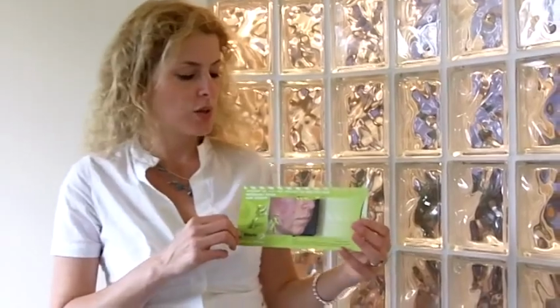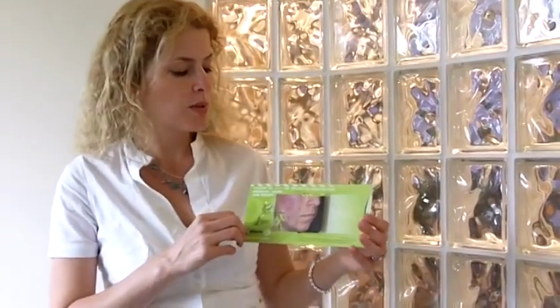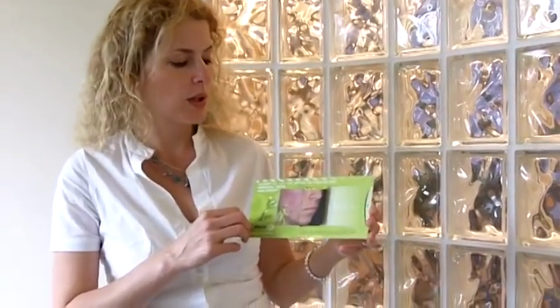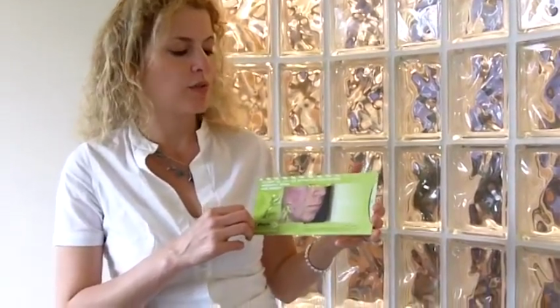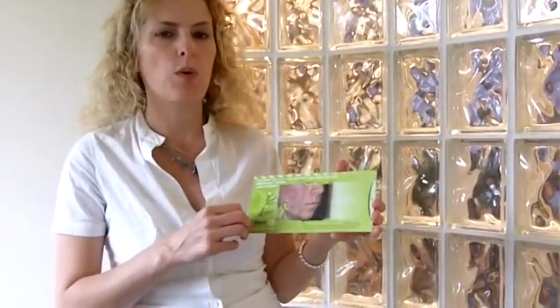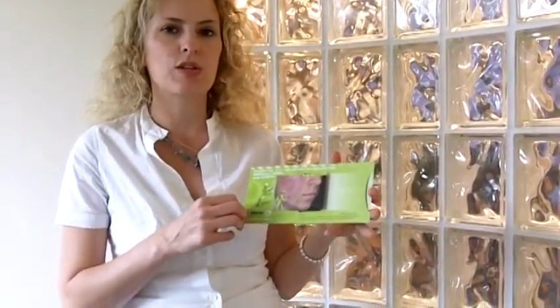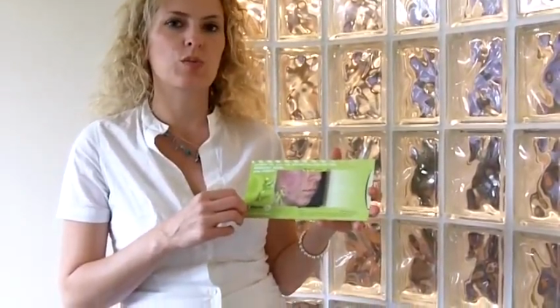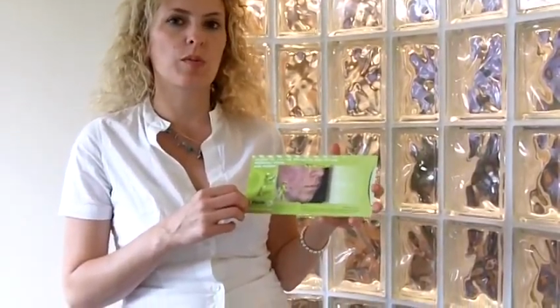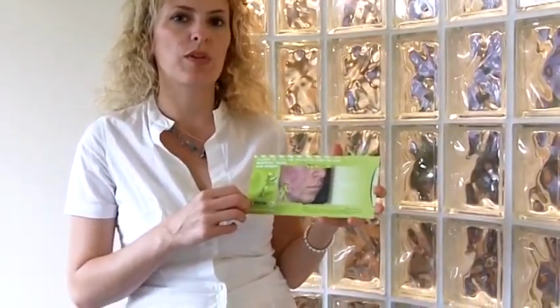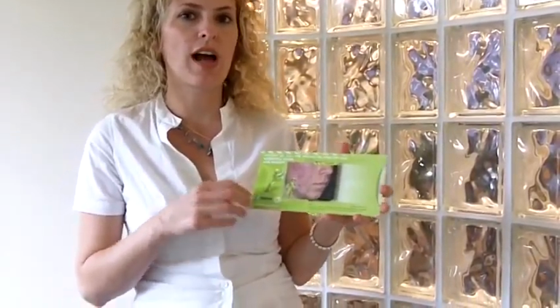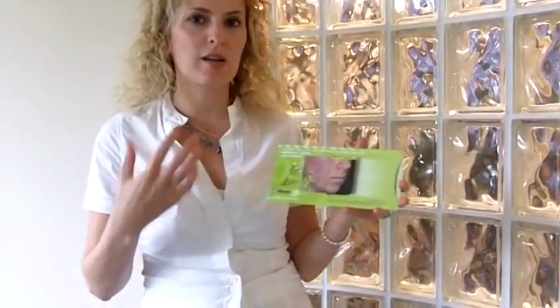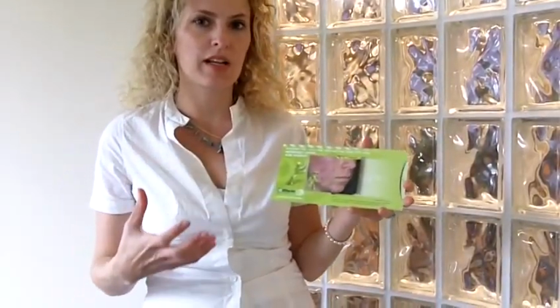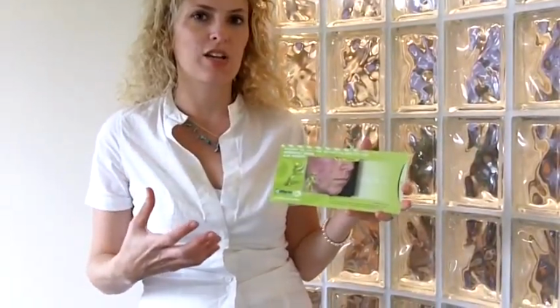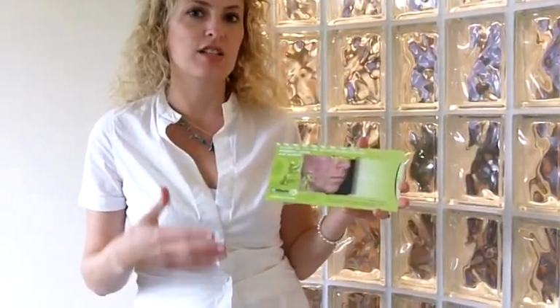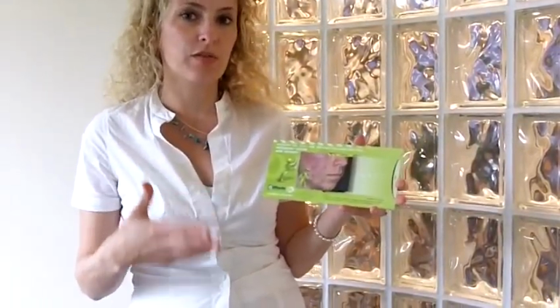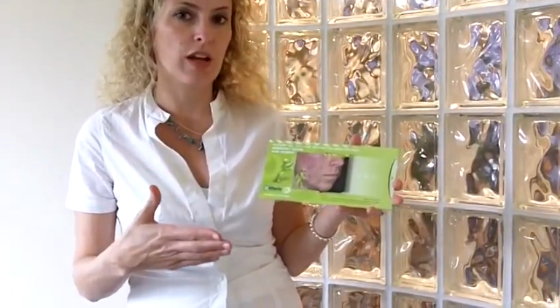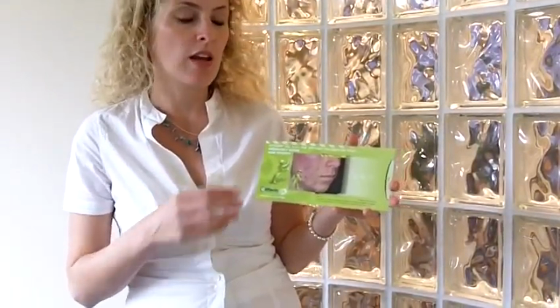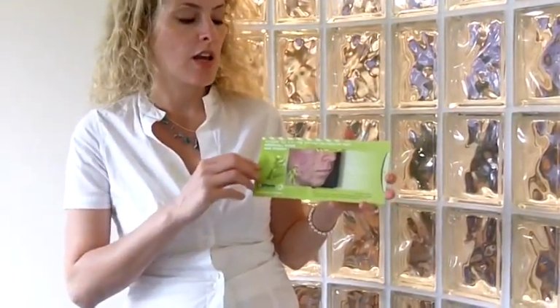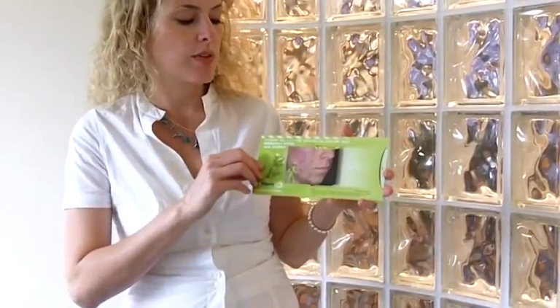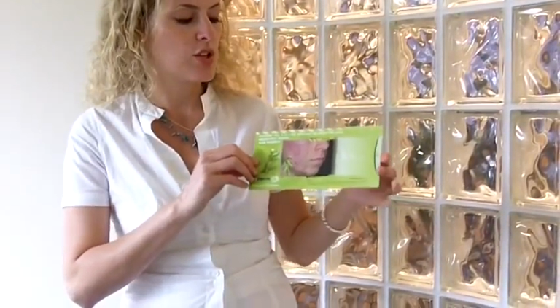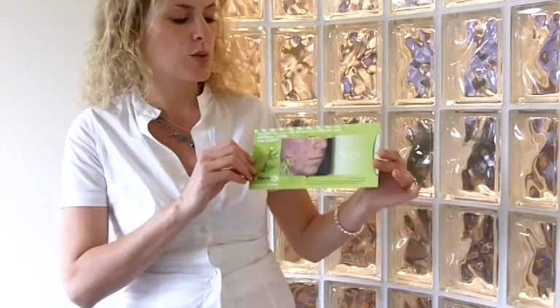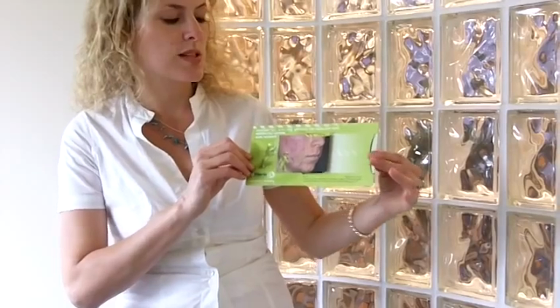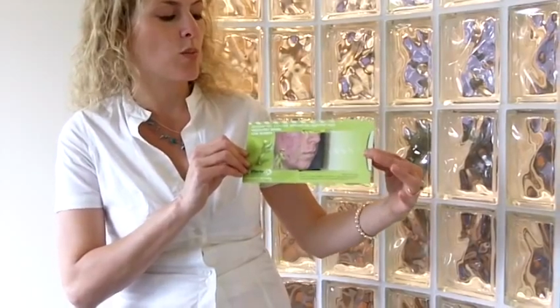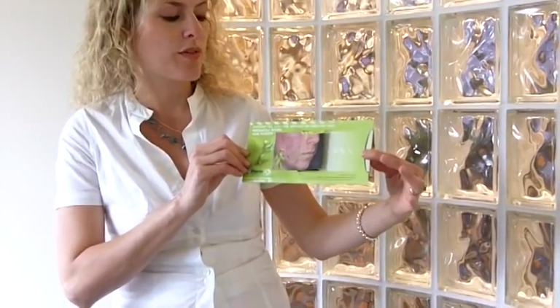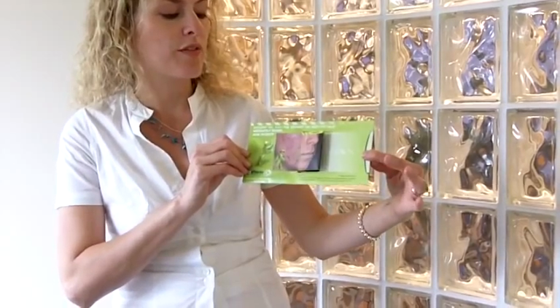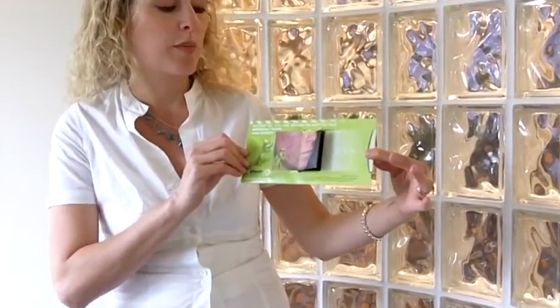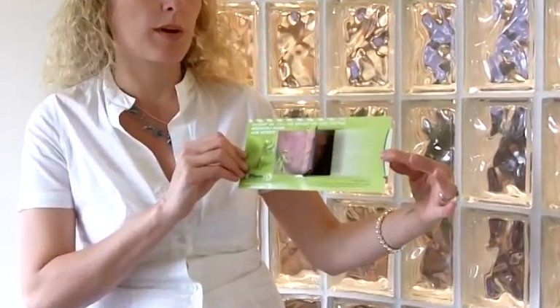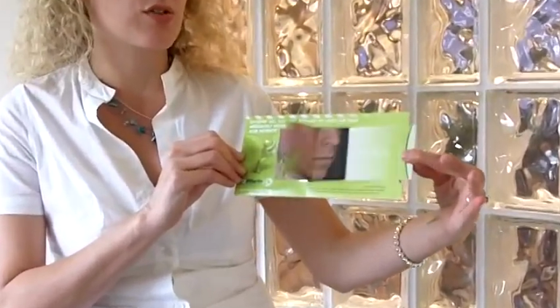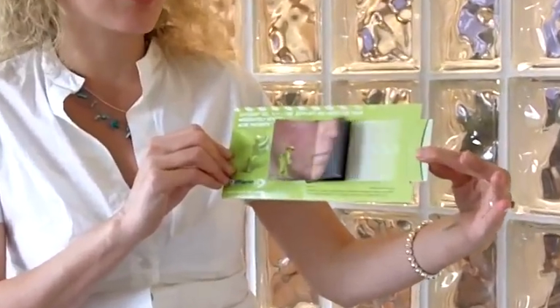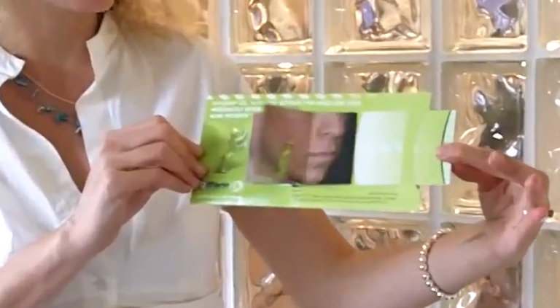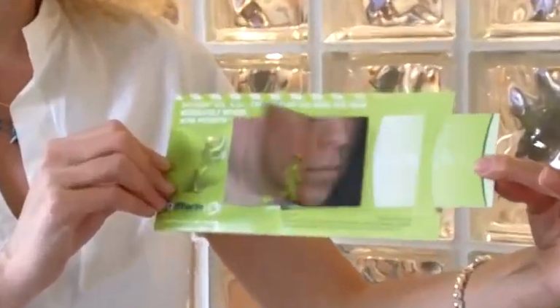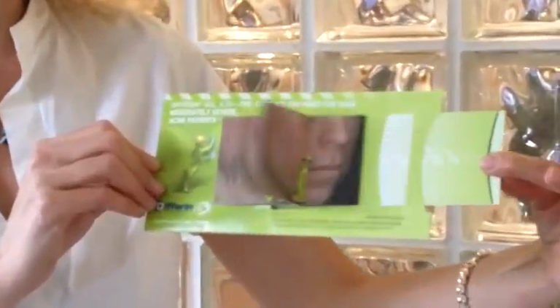Galderma was looking for a way to promote their acne medication Differin, and what they chose was this Morphing Flipper by Structural Graphics.